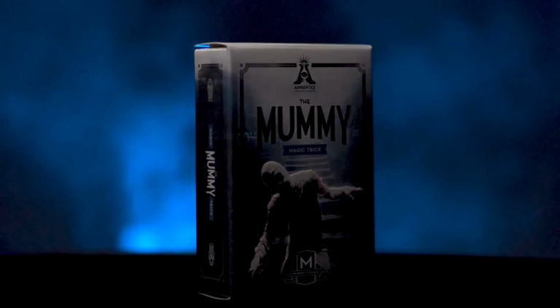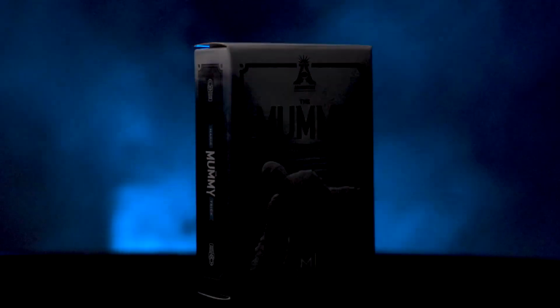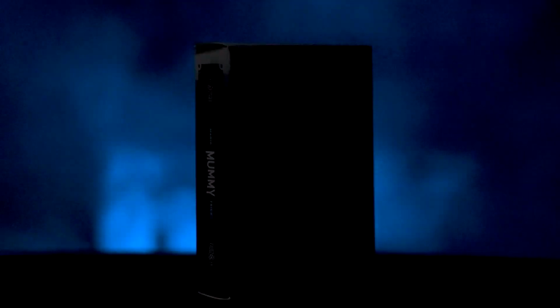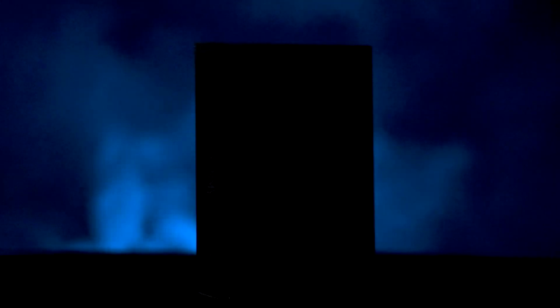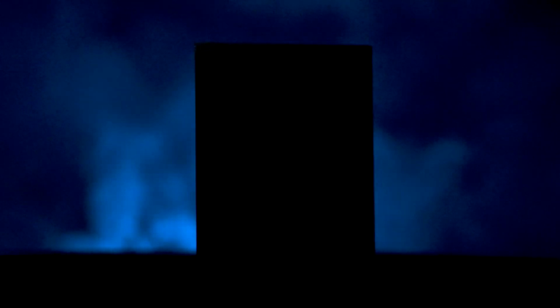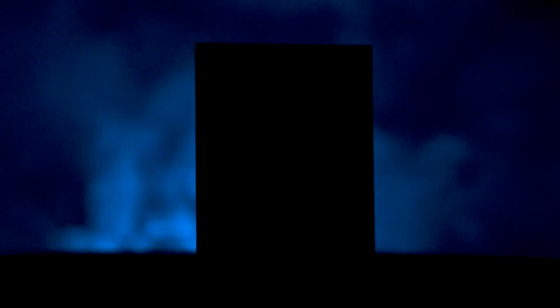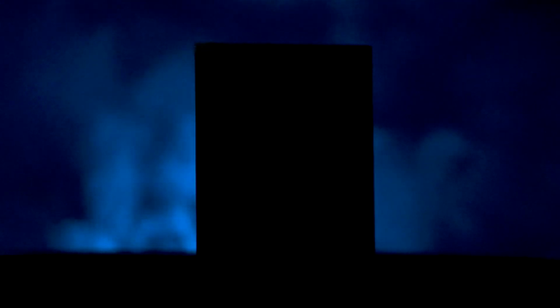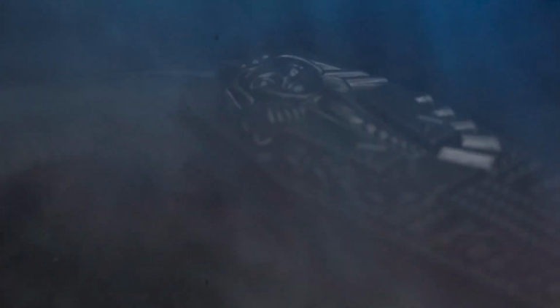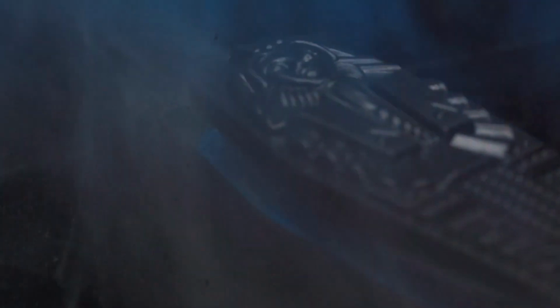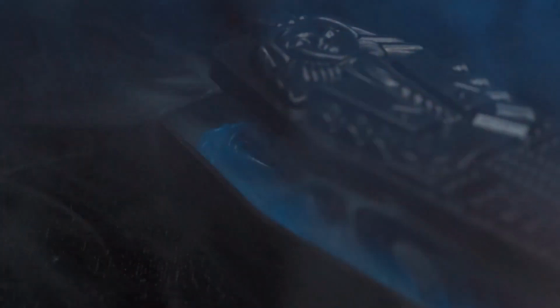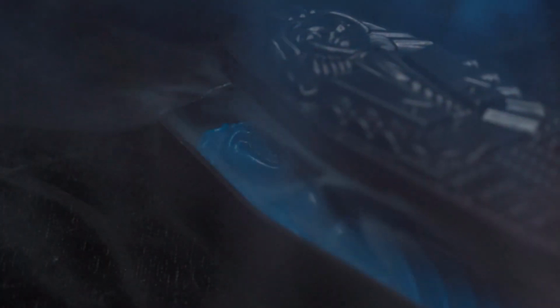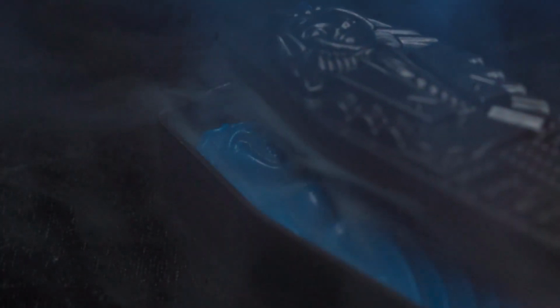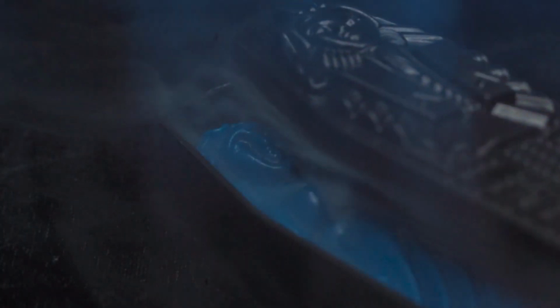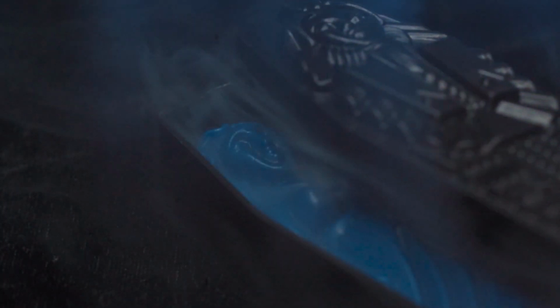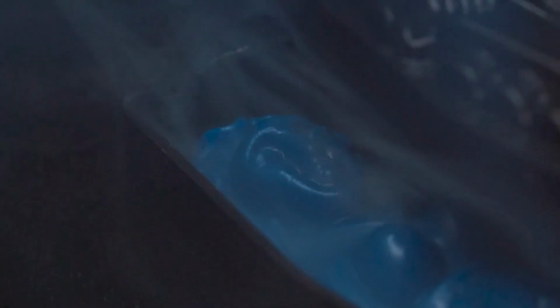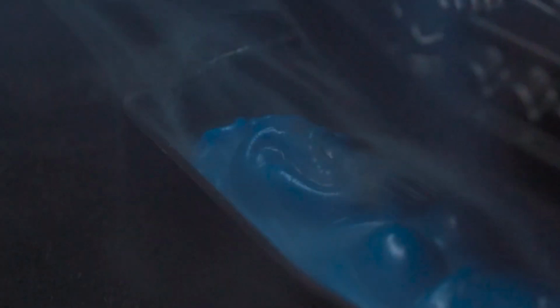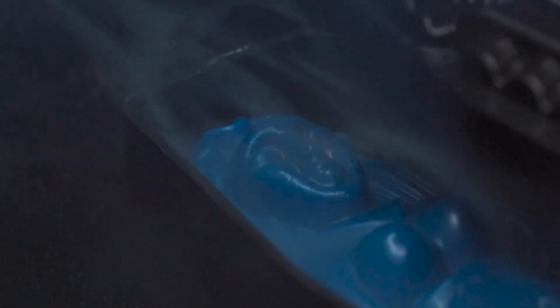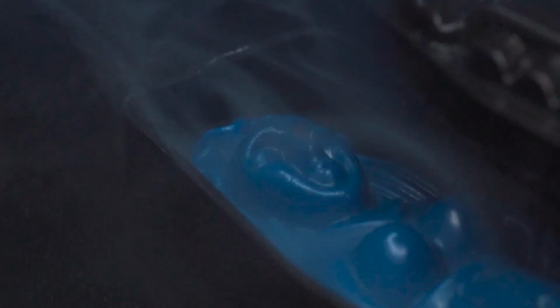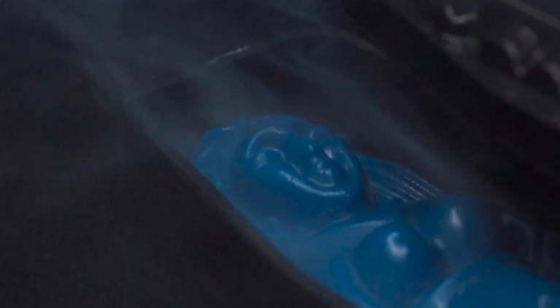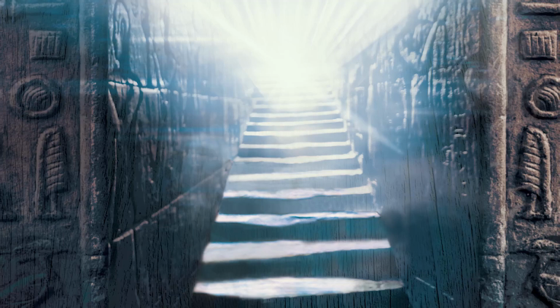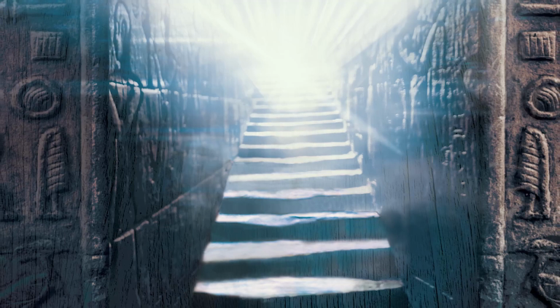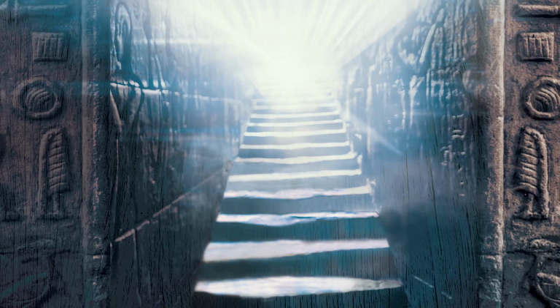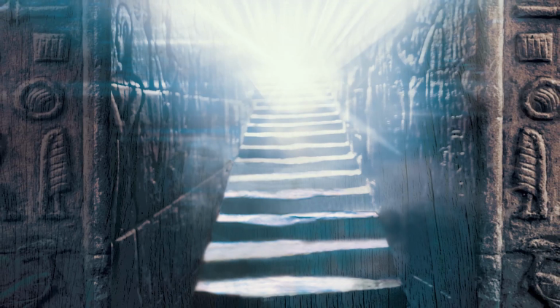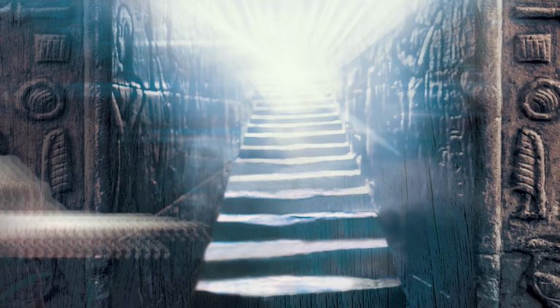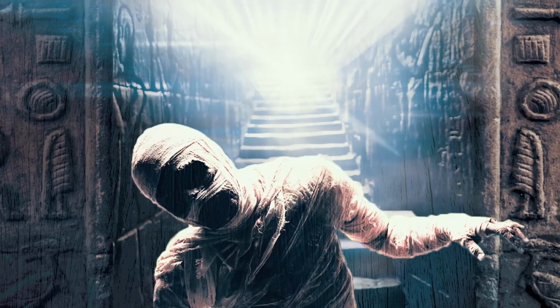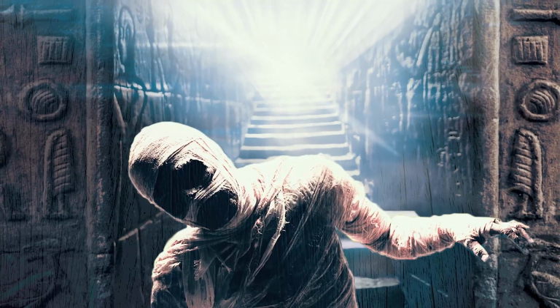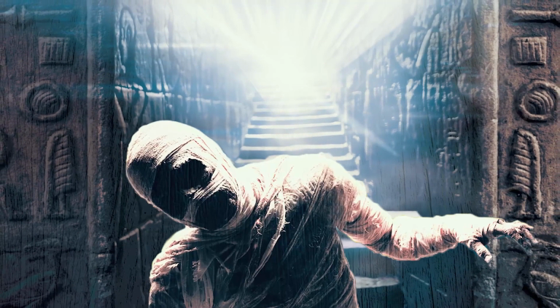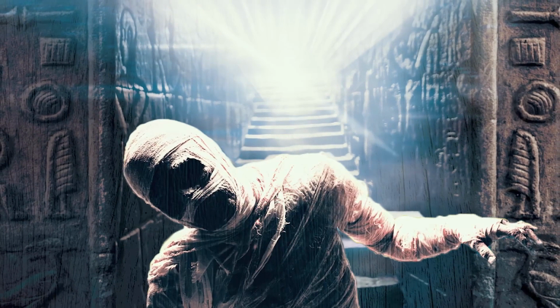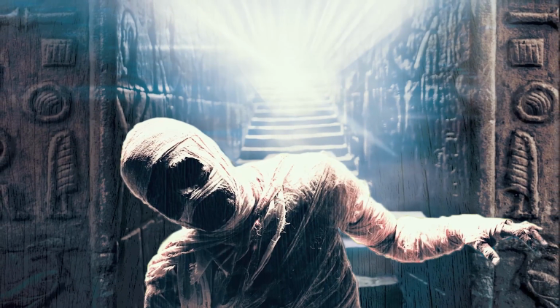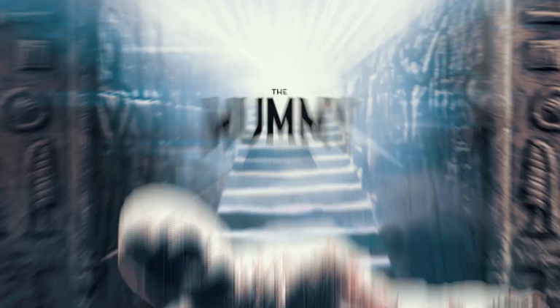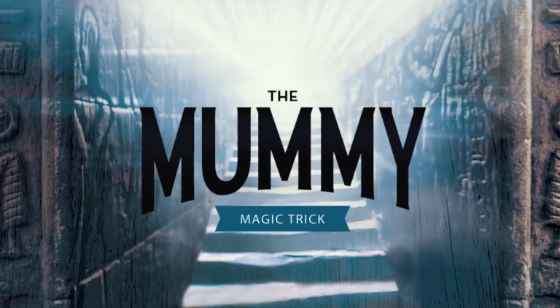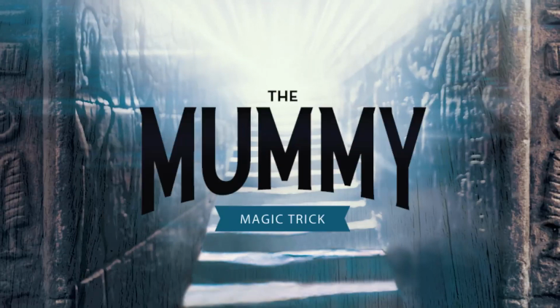Are you just getting started in magic and want to amaze your friends? Then you'll love the Mummy.